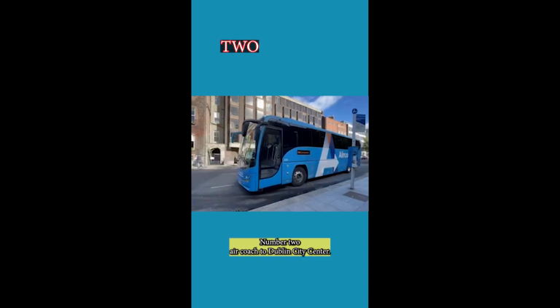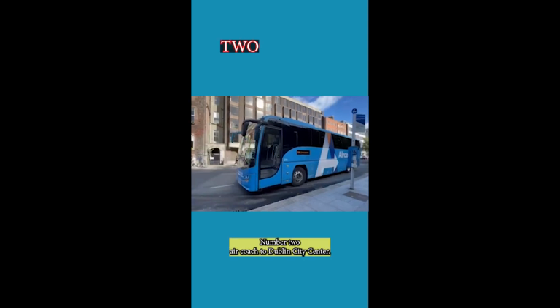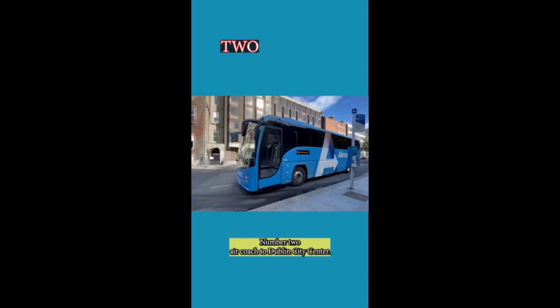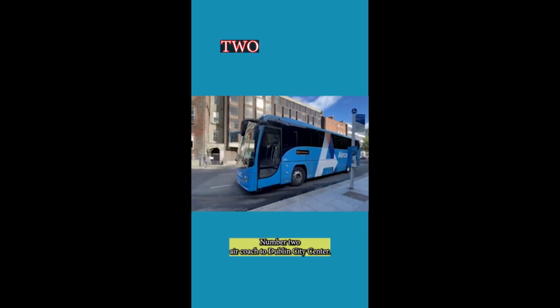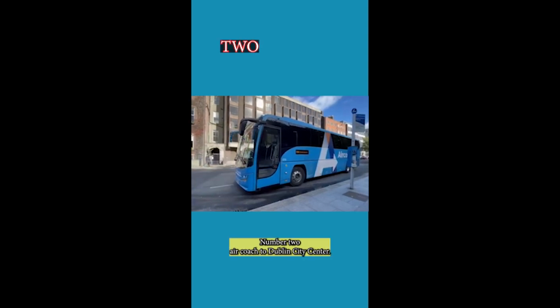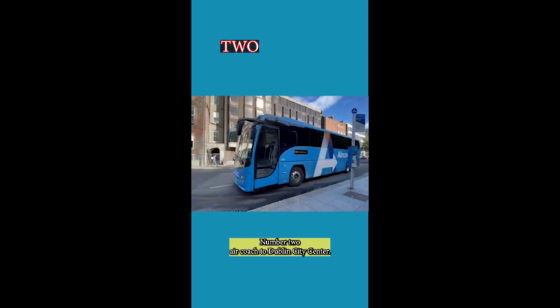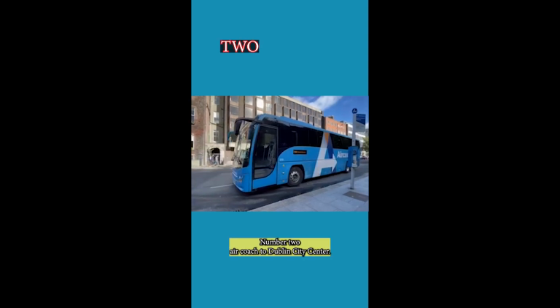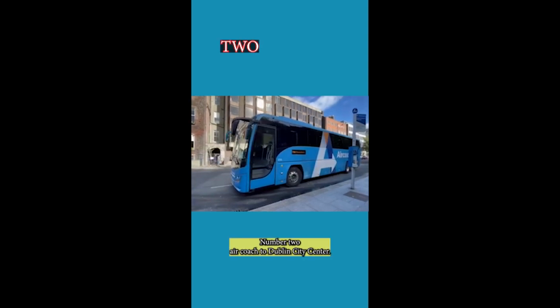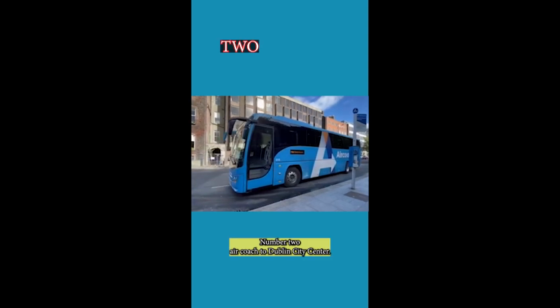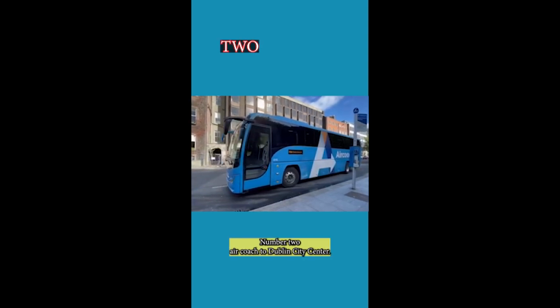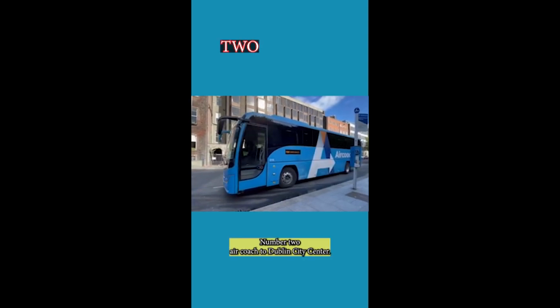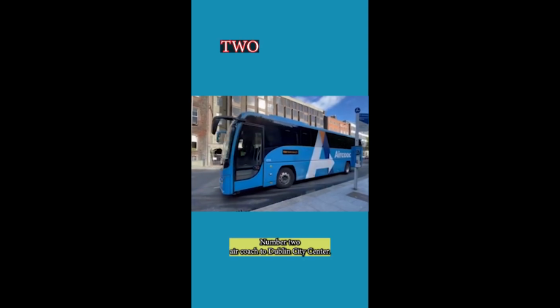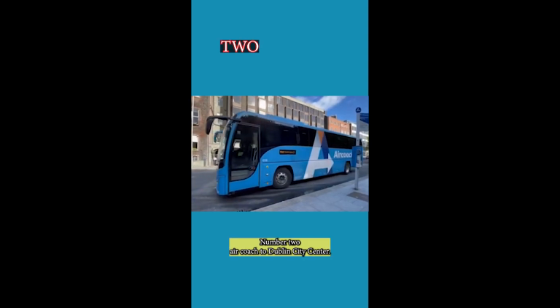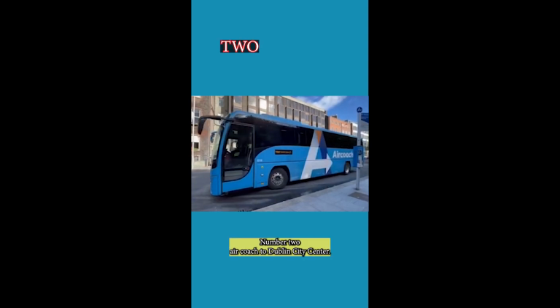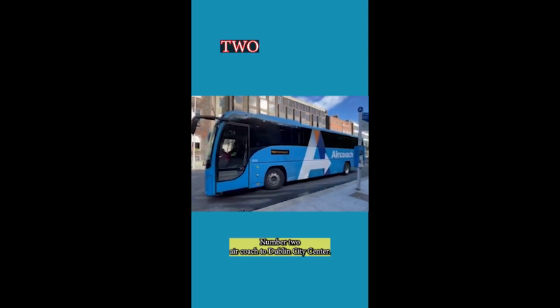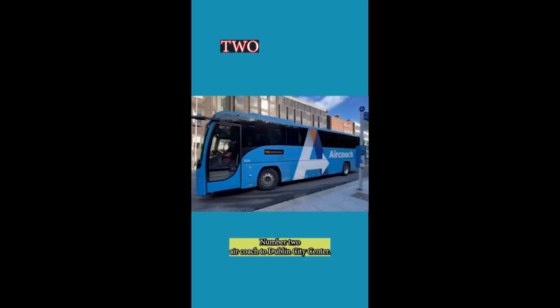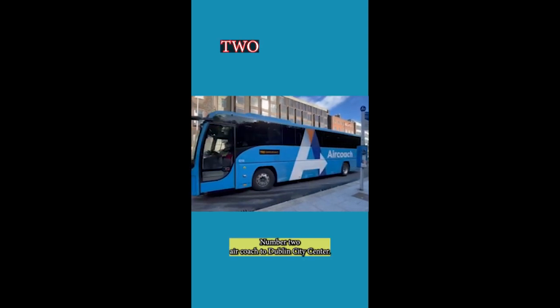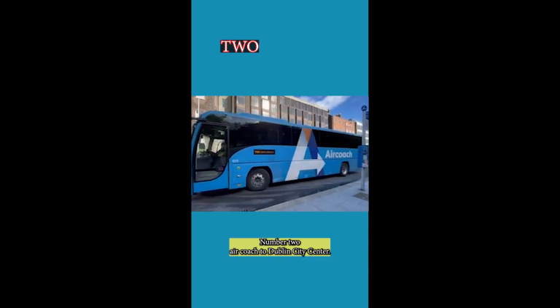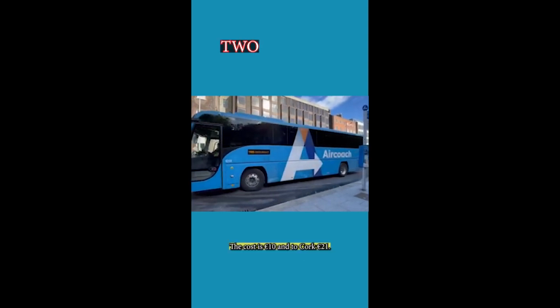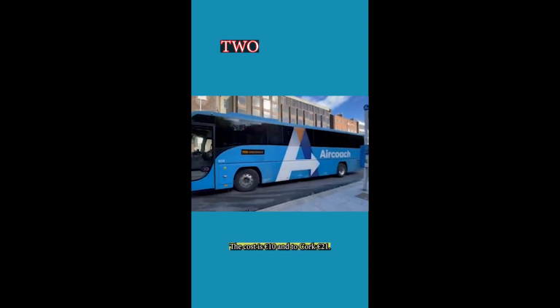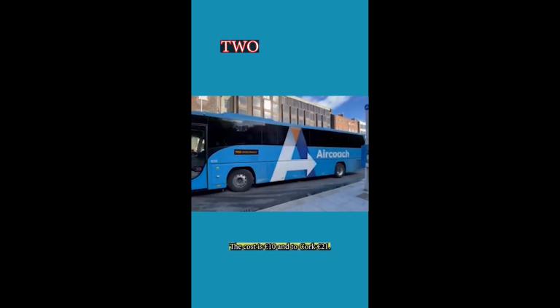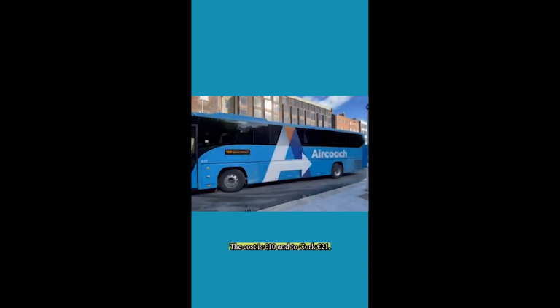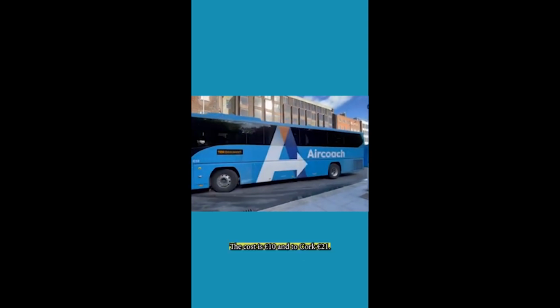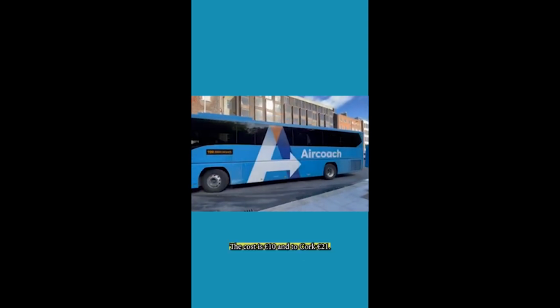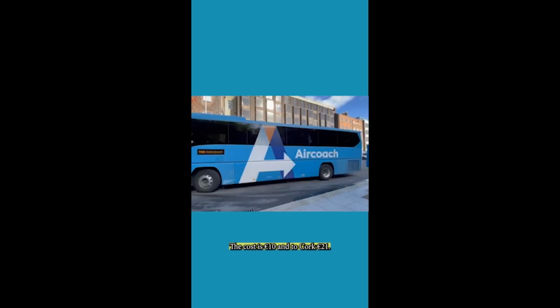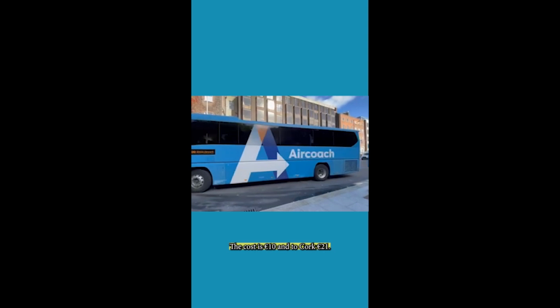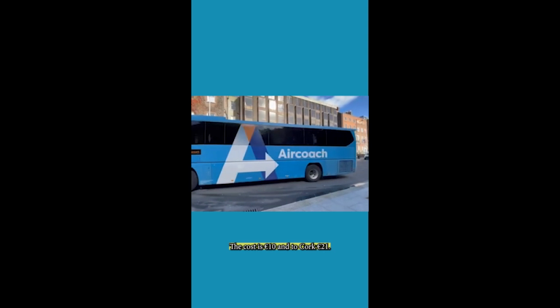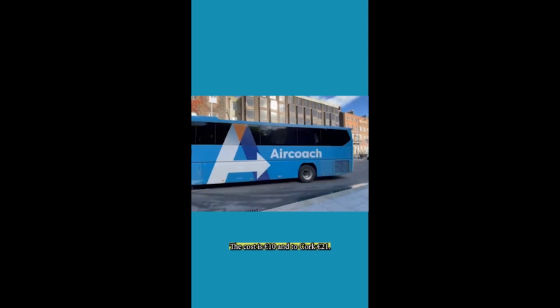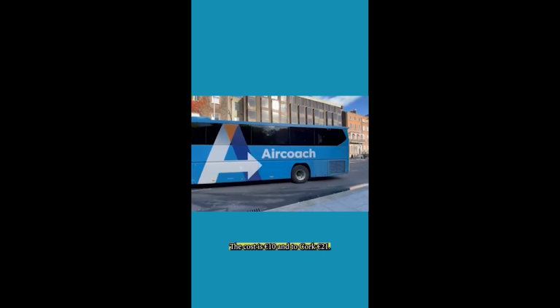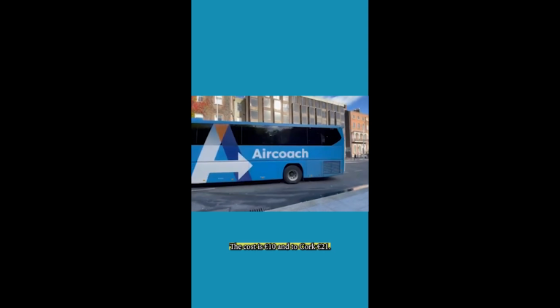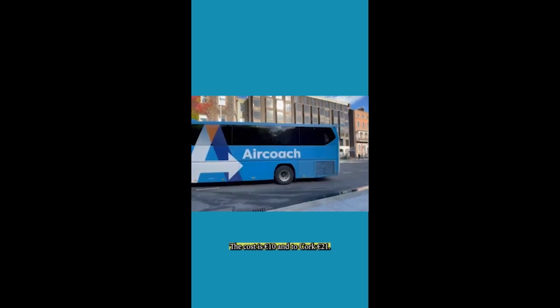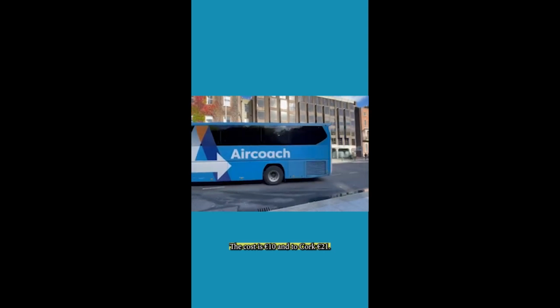Number two: Air Coach. To Dublin City Centre the cost is €10, and to Cork it's €21.